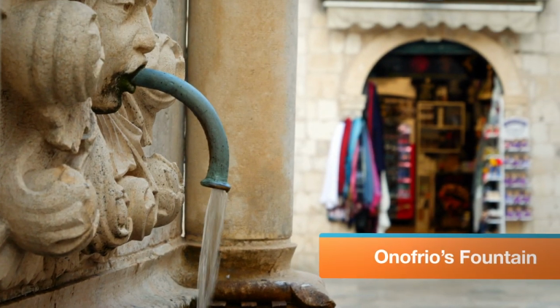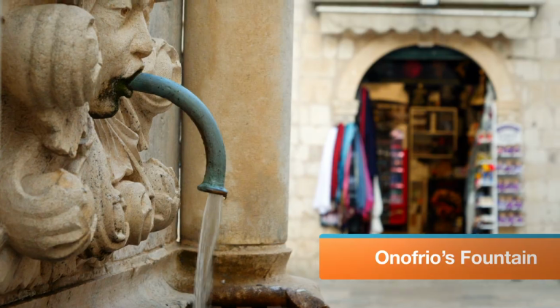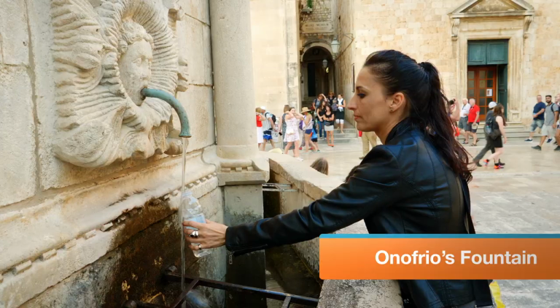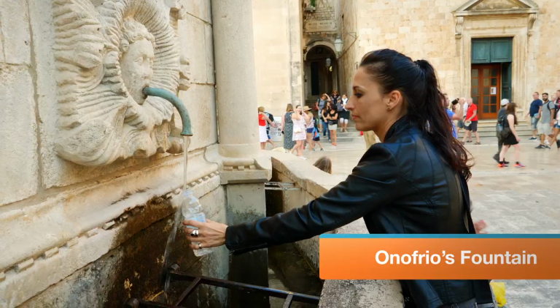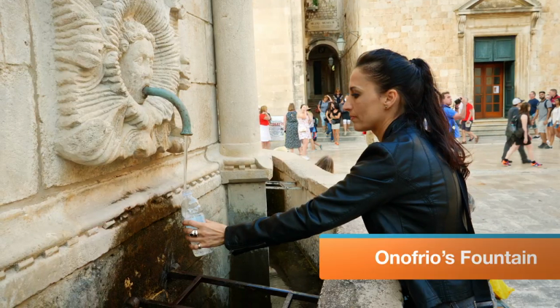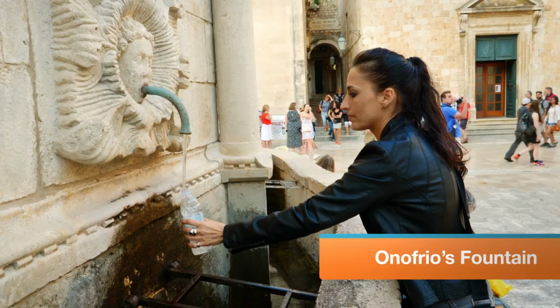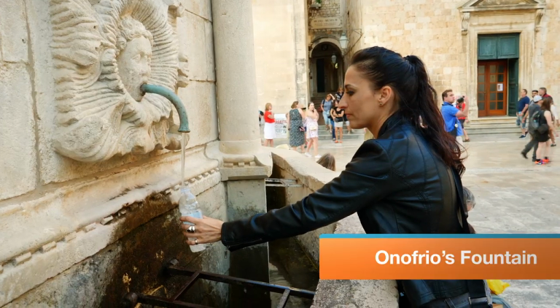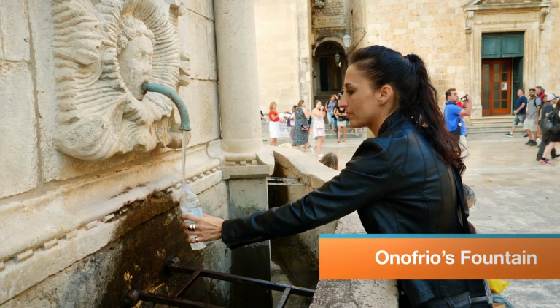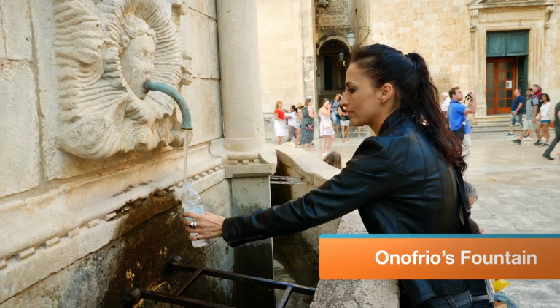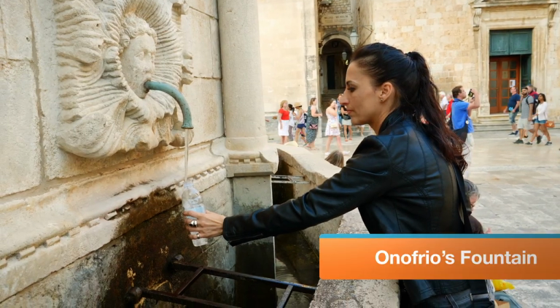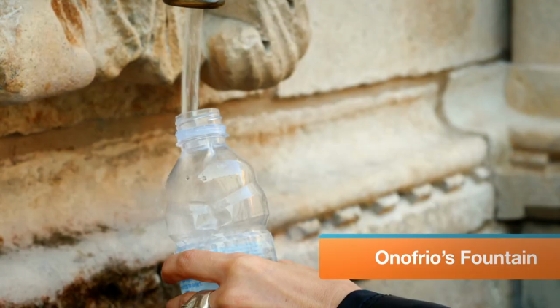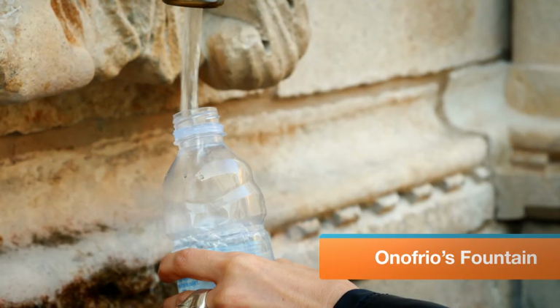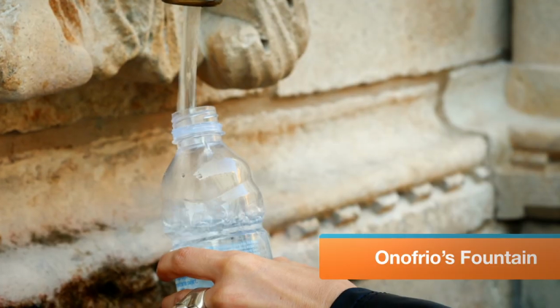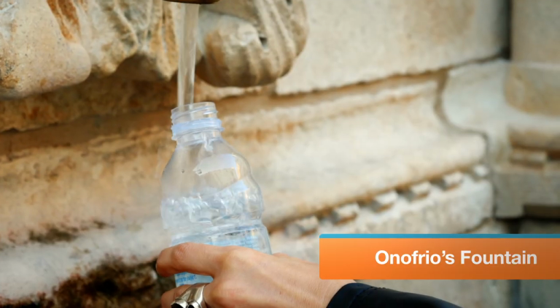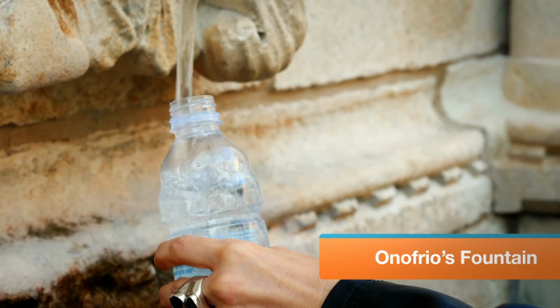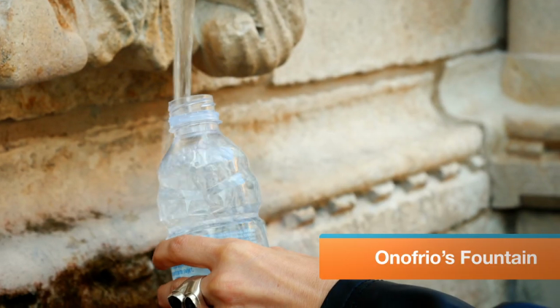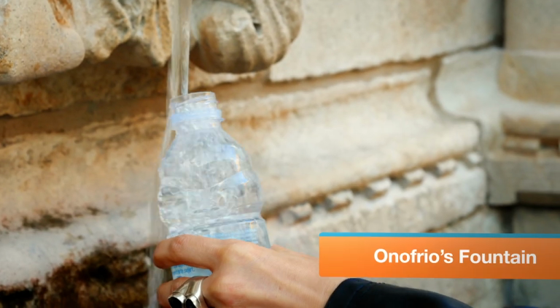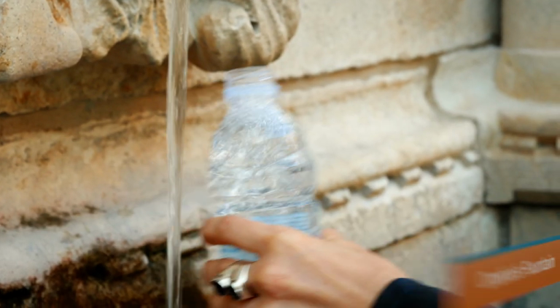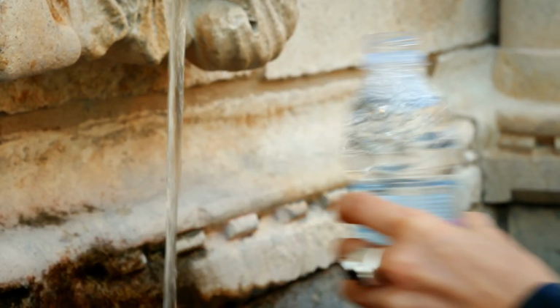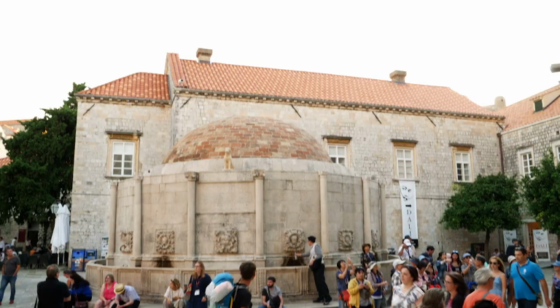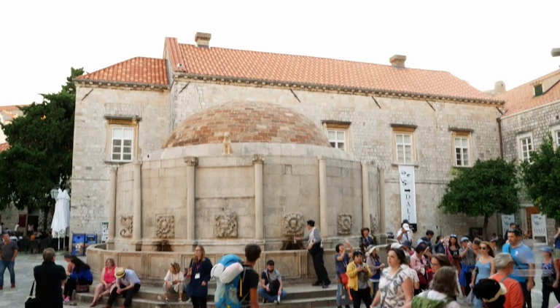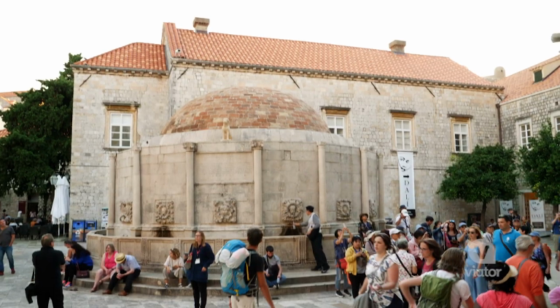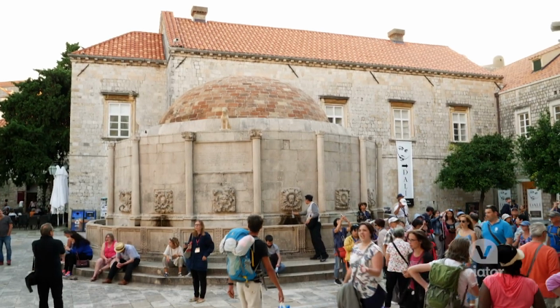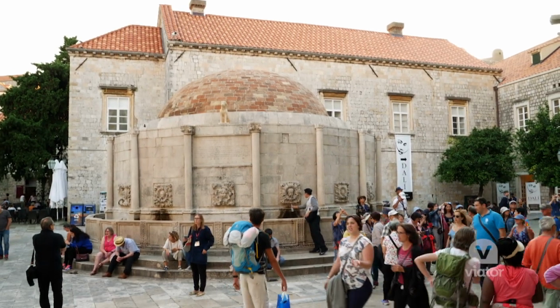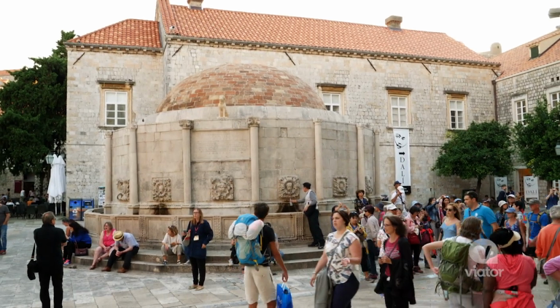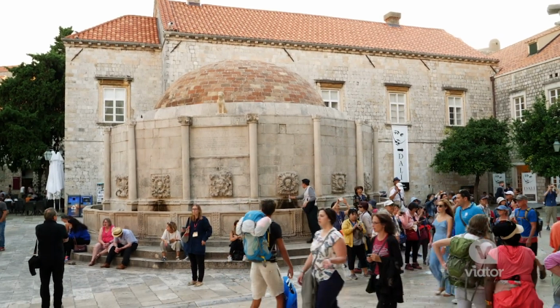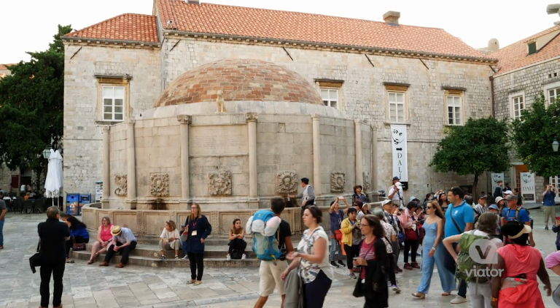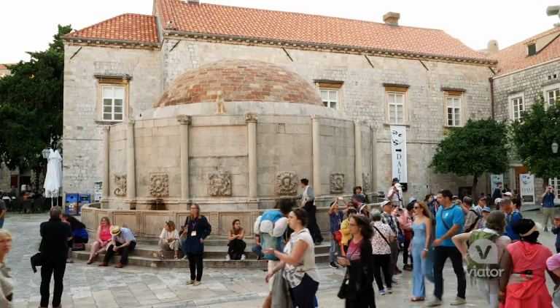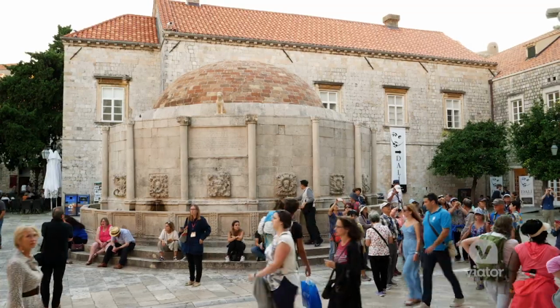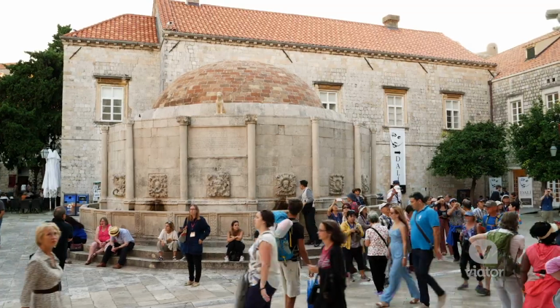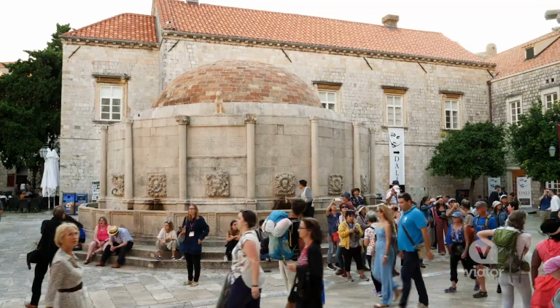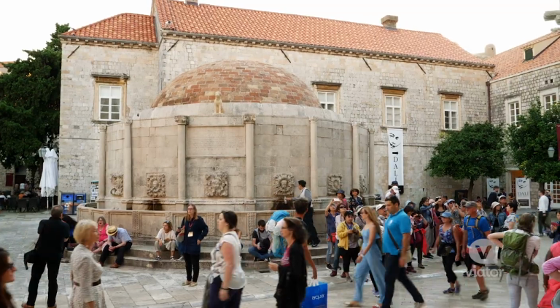Onofrio's Fountain has been the source of Old Town's drinking water for centuries, and it's actually the end of a 7.5-mile aqueduct.